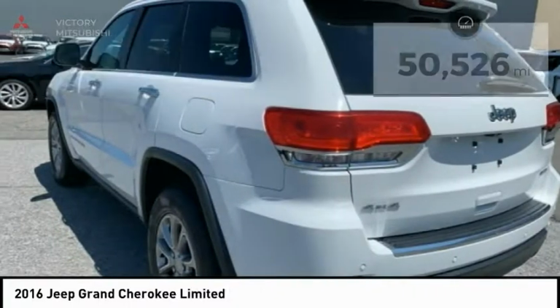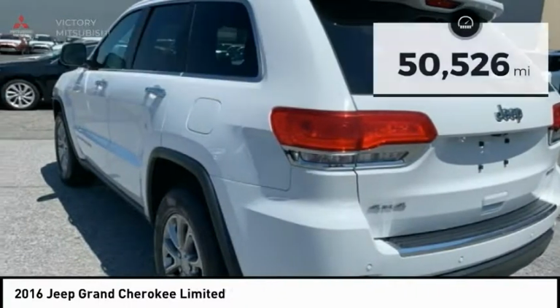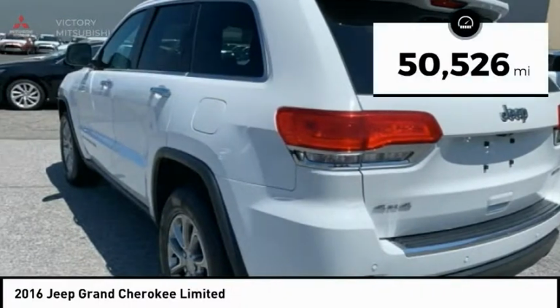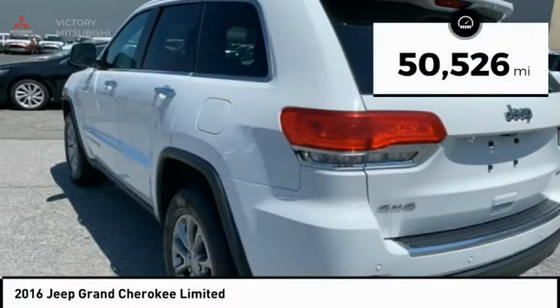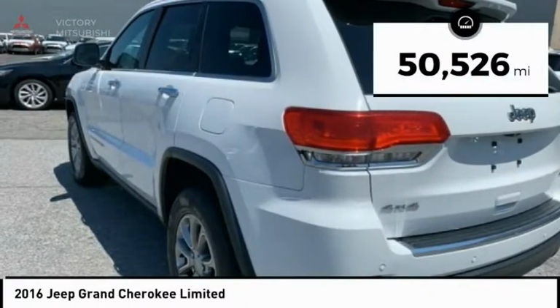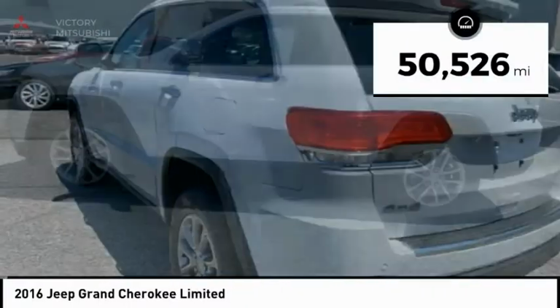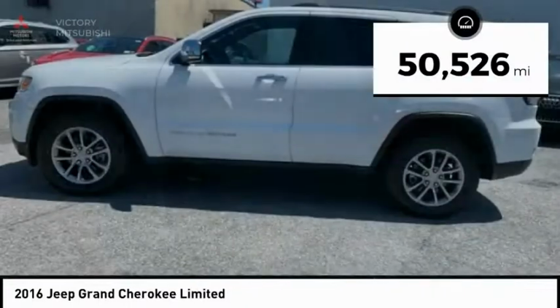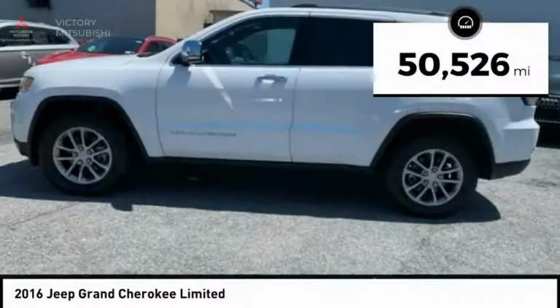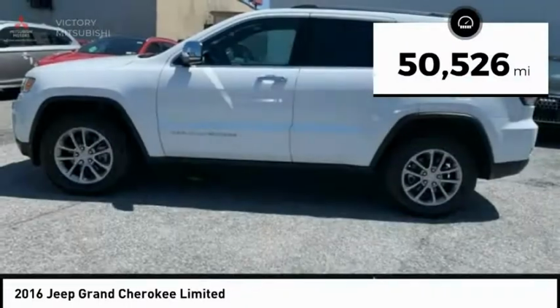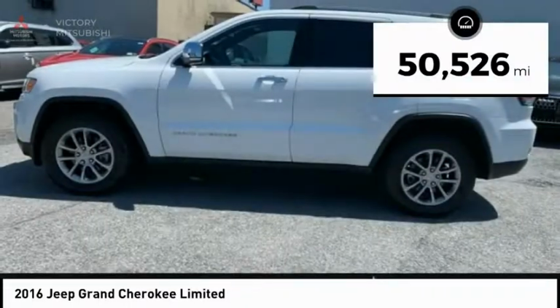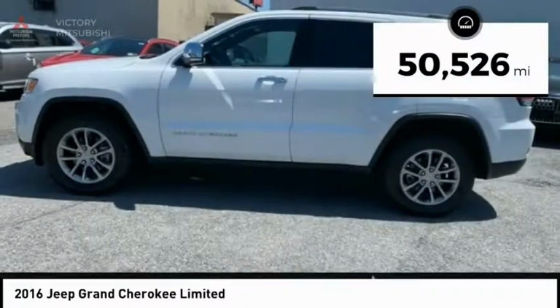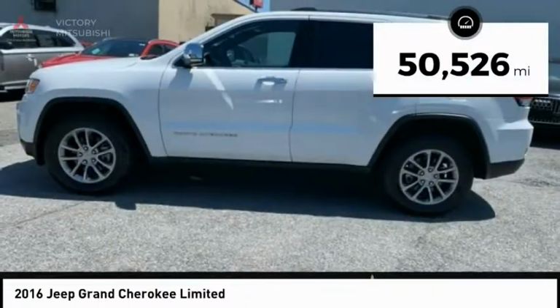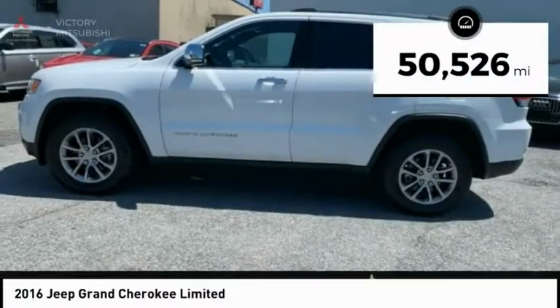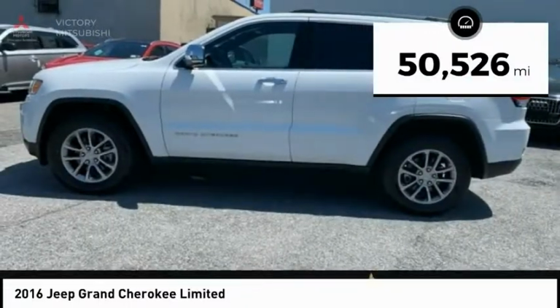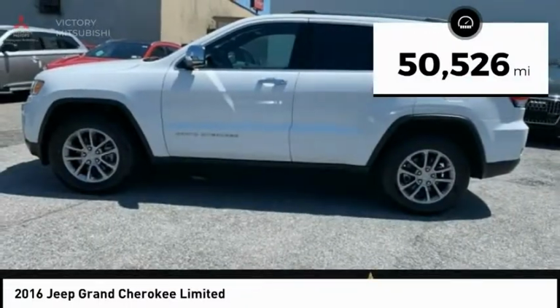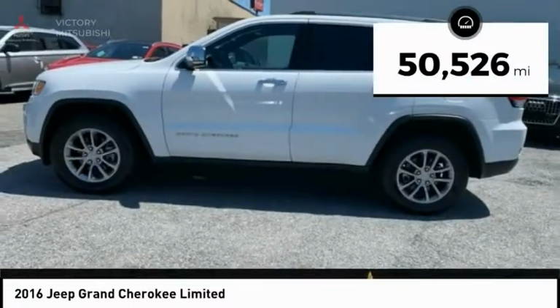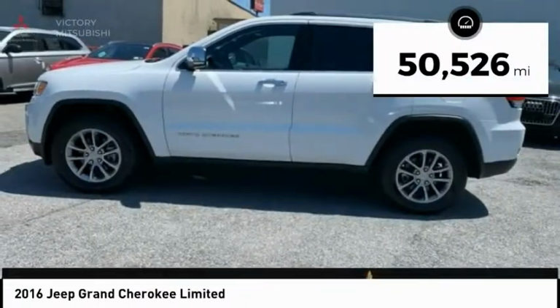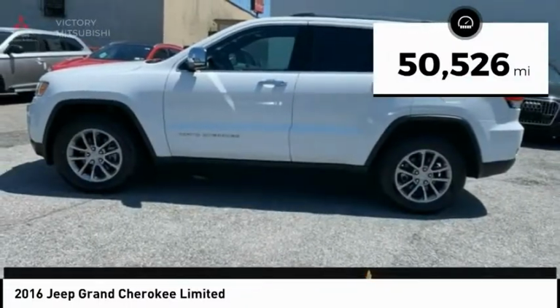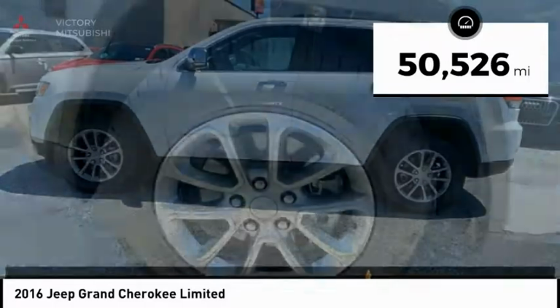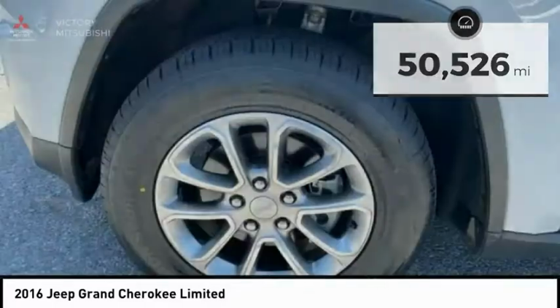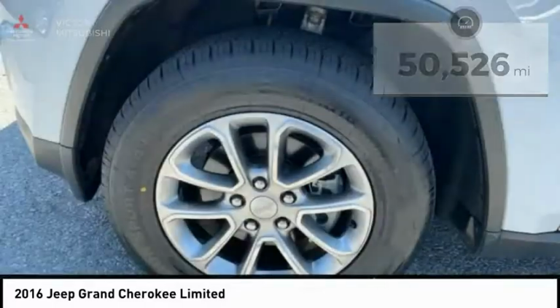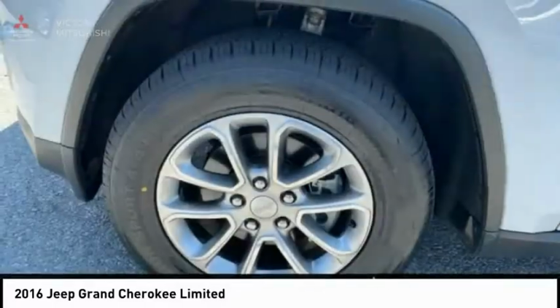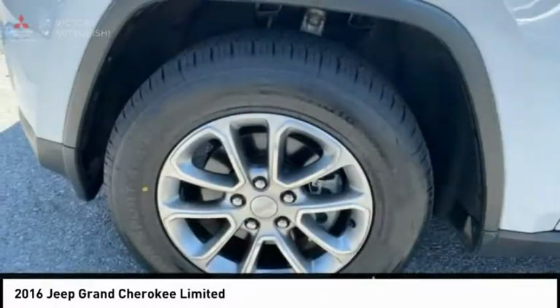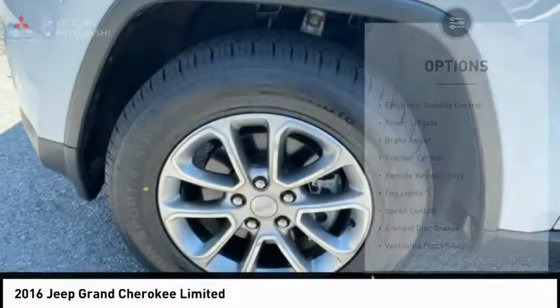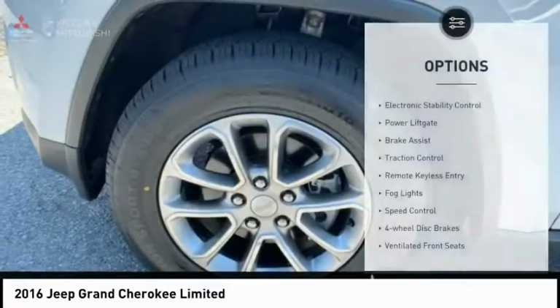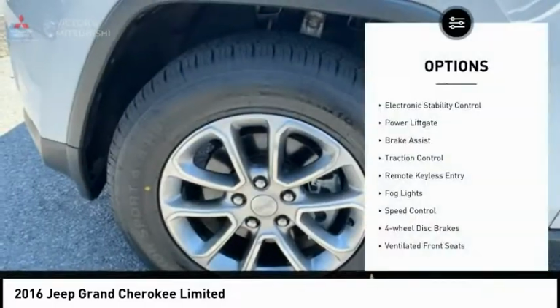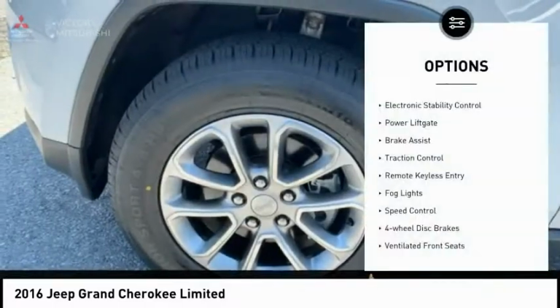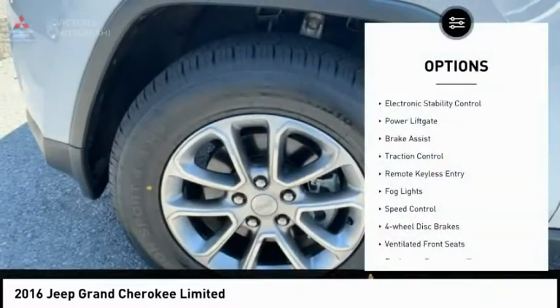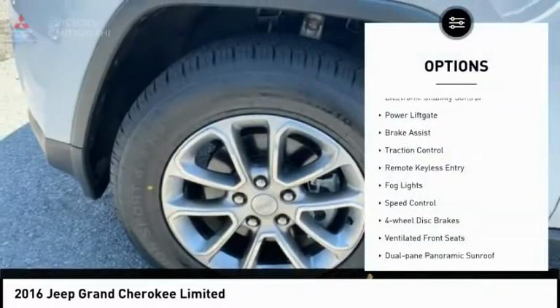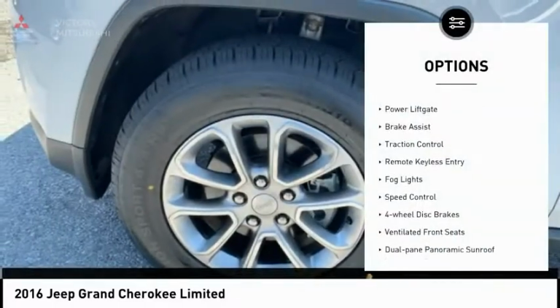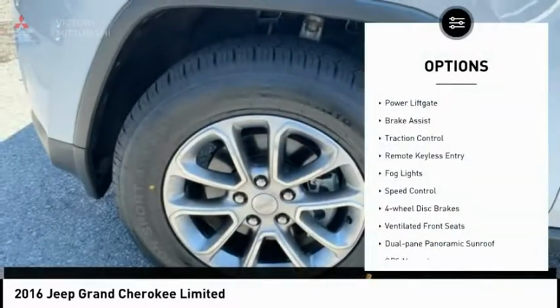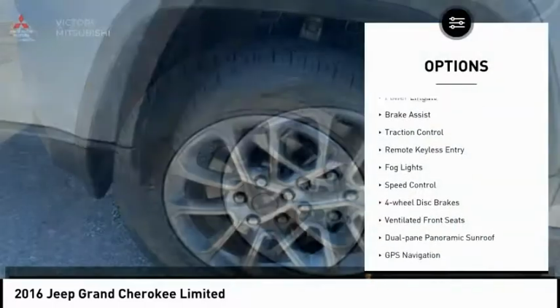This vehicle has less than 55,000 miles. Here are some of this vehicle's great options: electronic stability control,